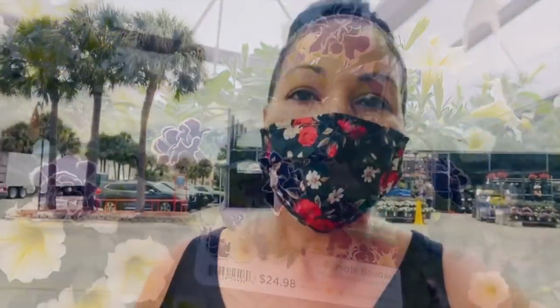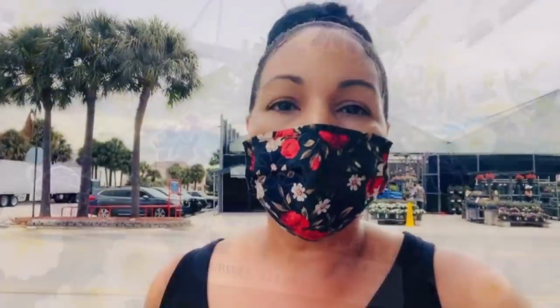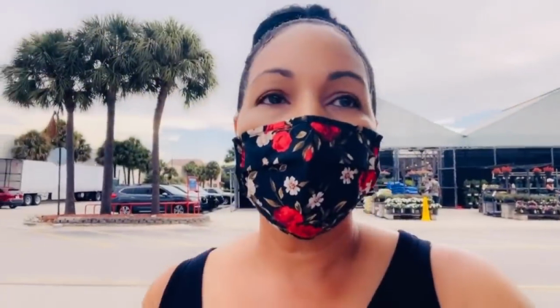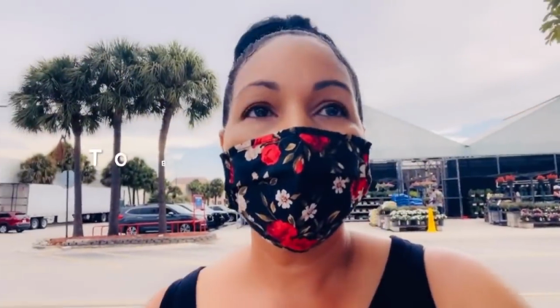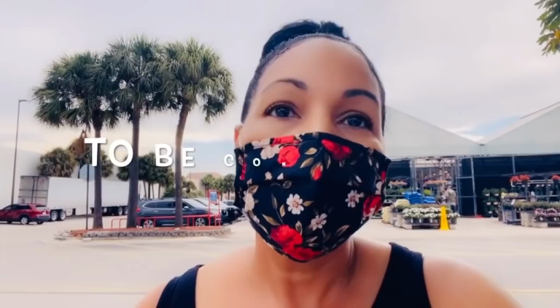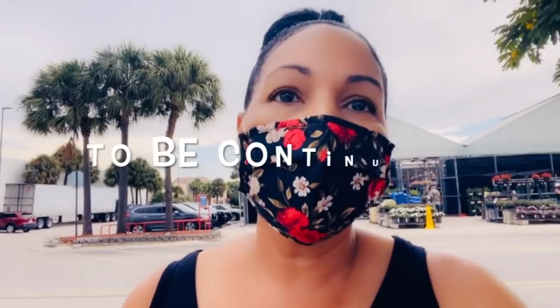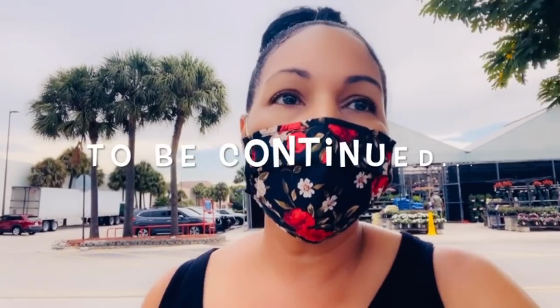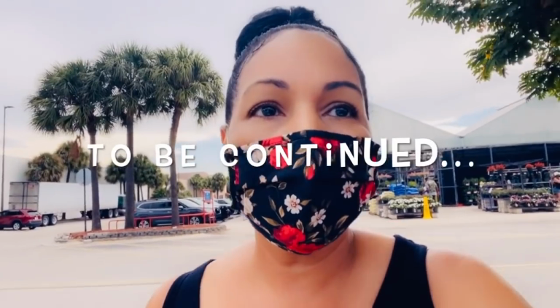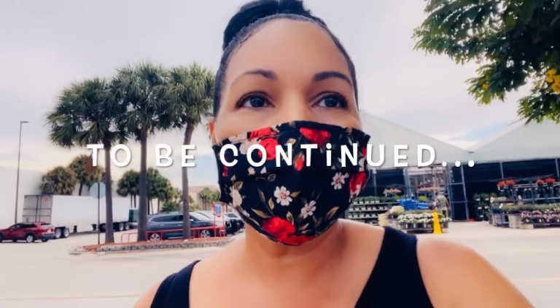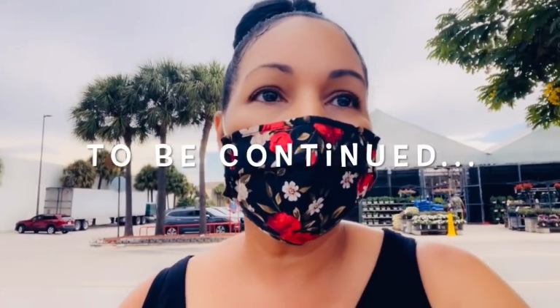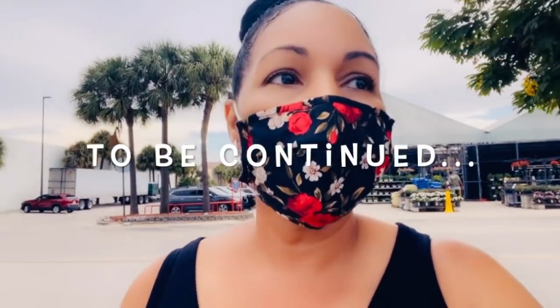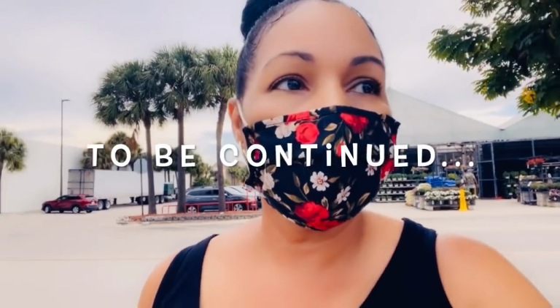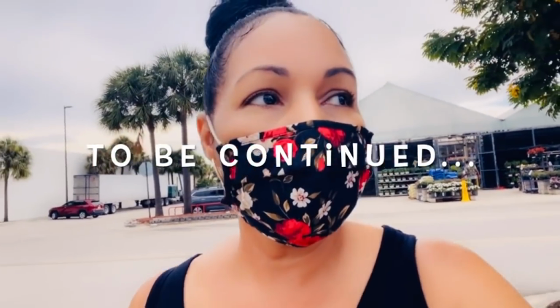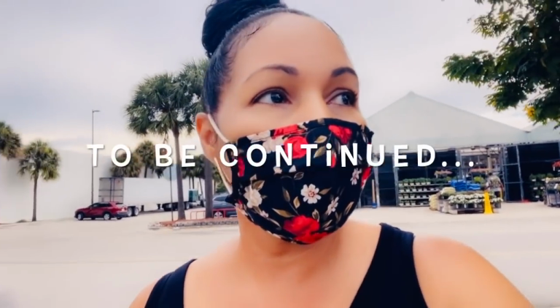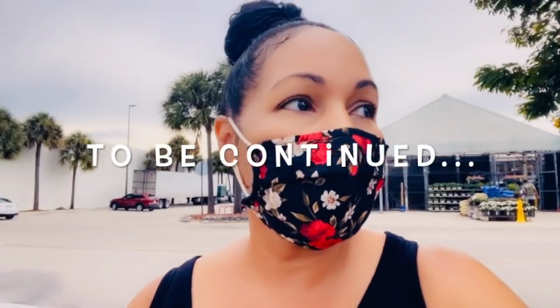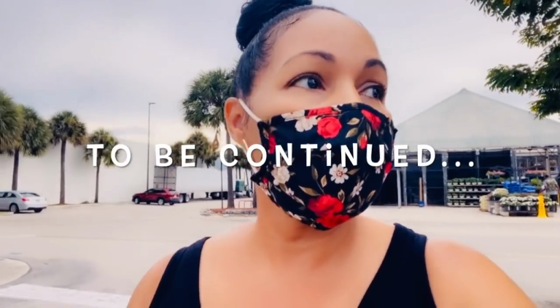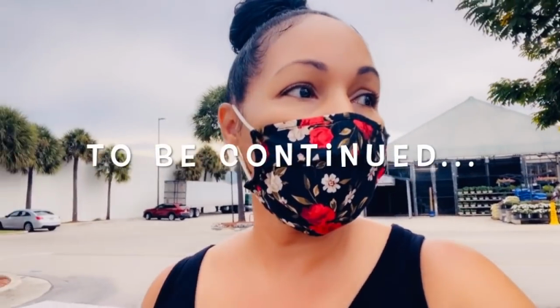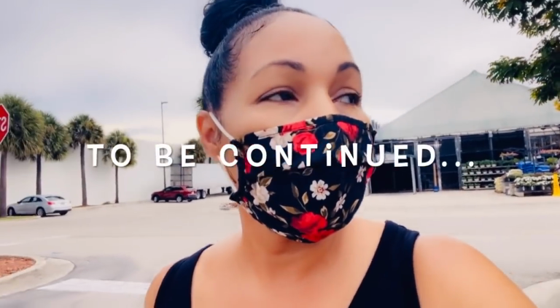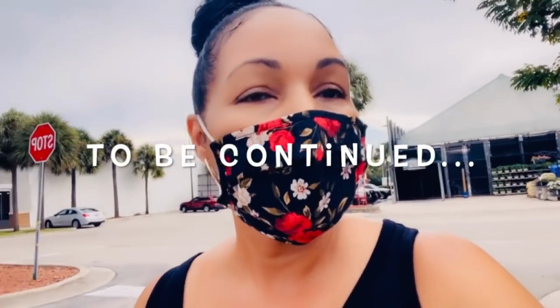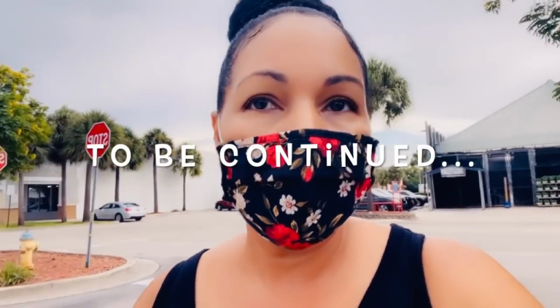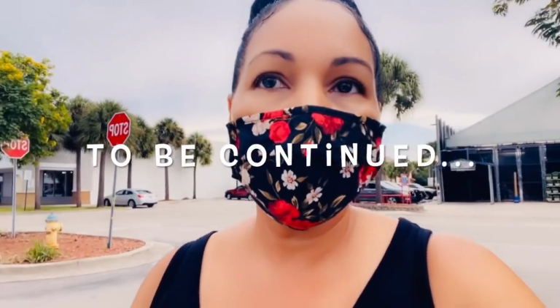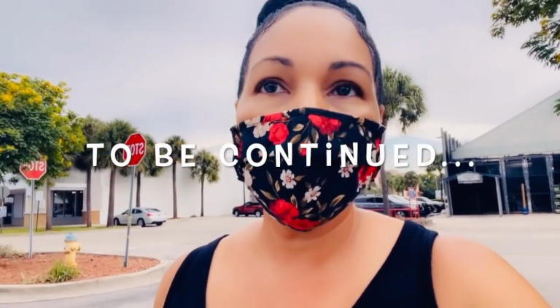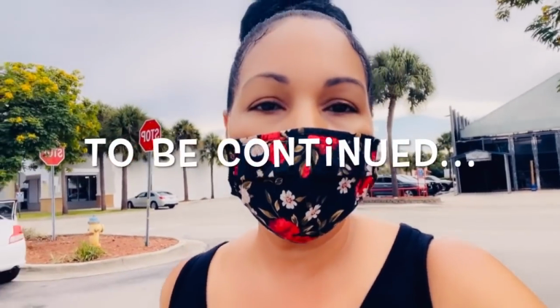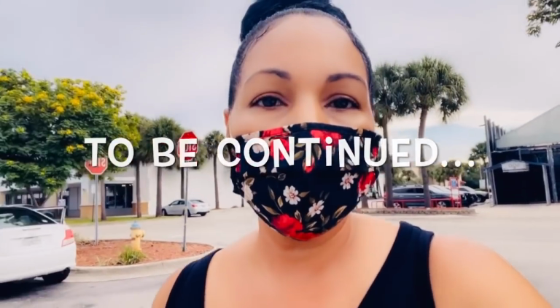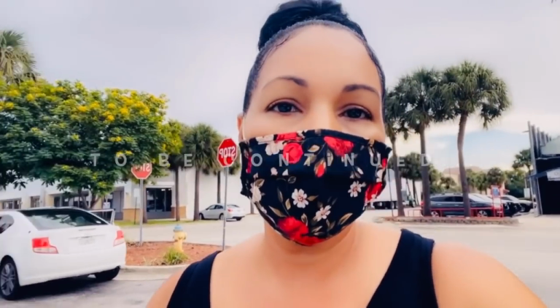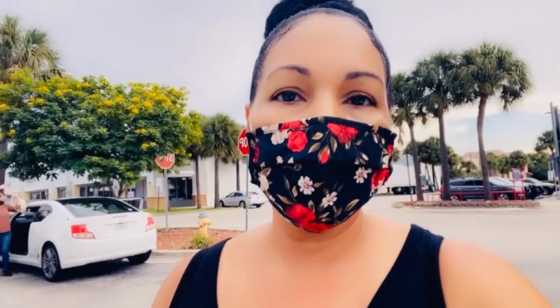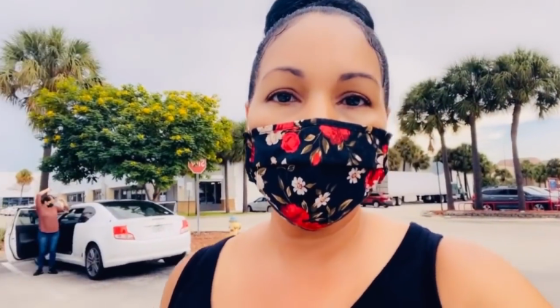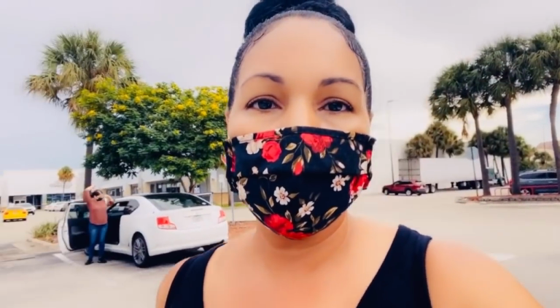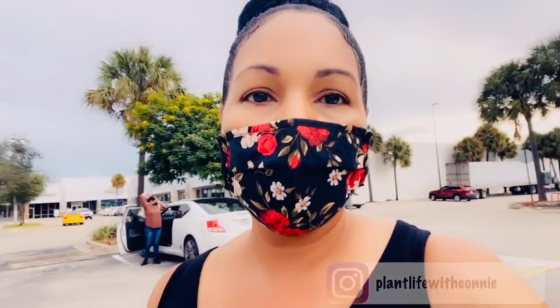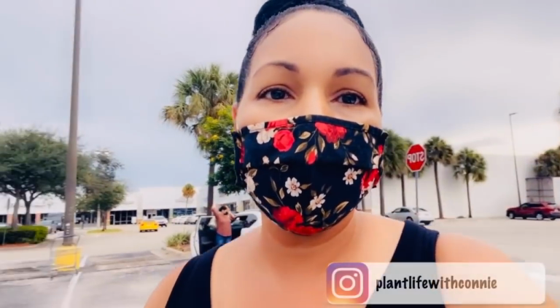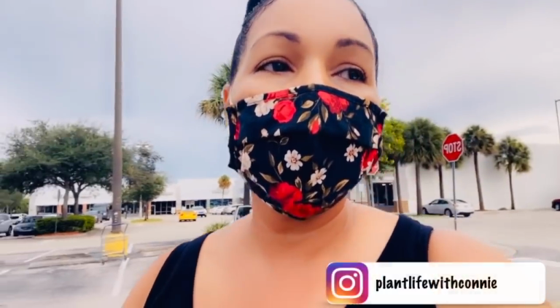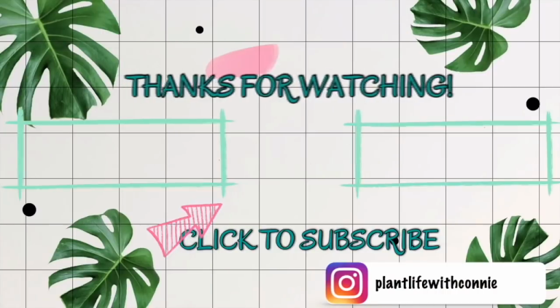So they did not have the Dieffenbachia camouflage, but we're going to check another Lowe's and see what they have. That's all, let's go.